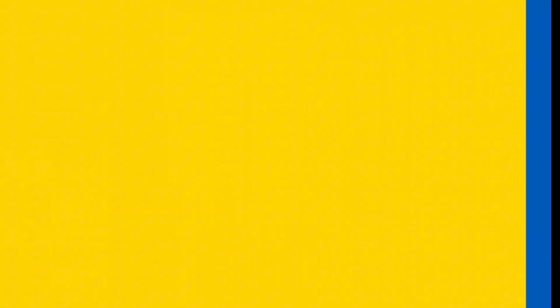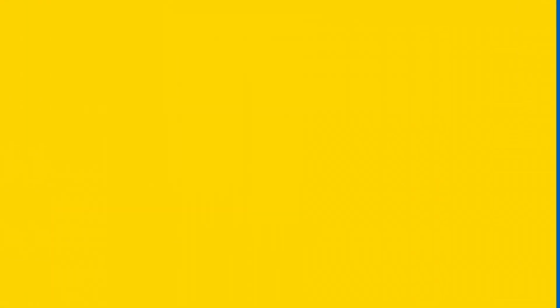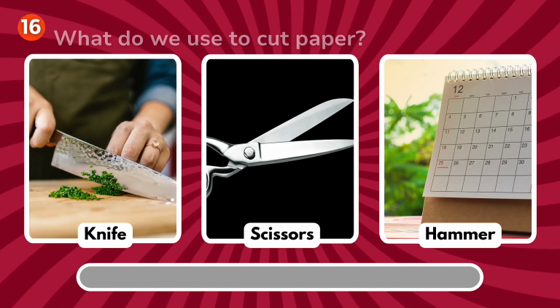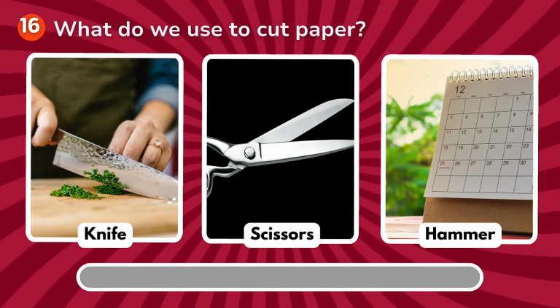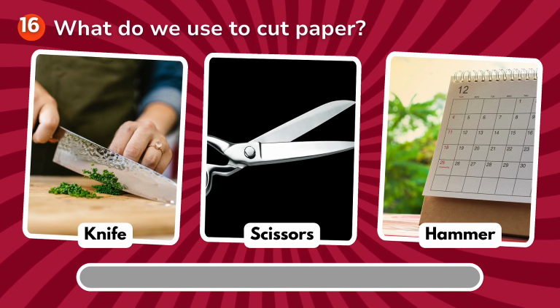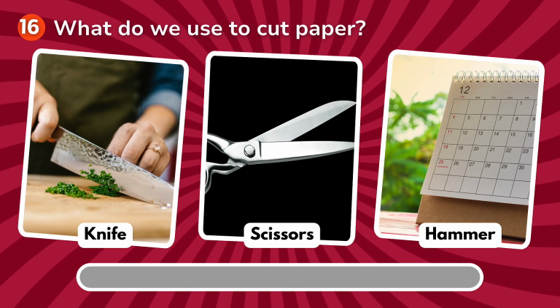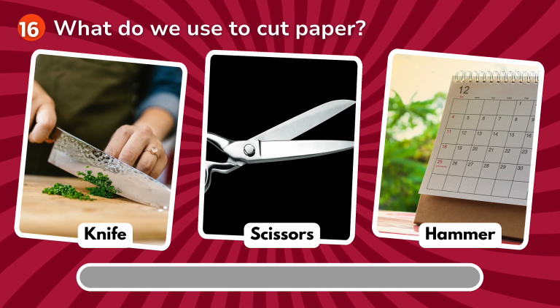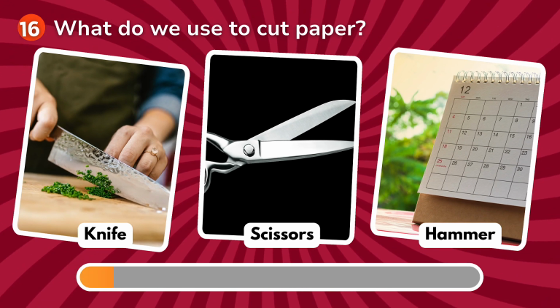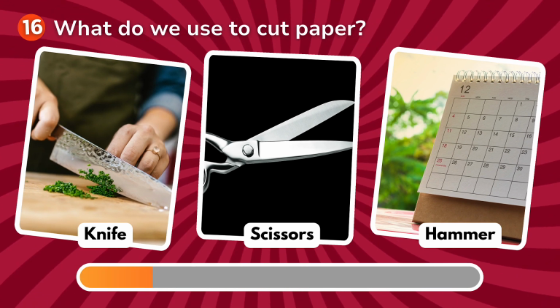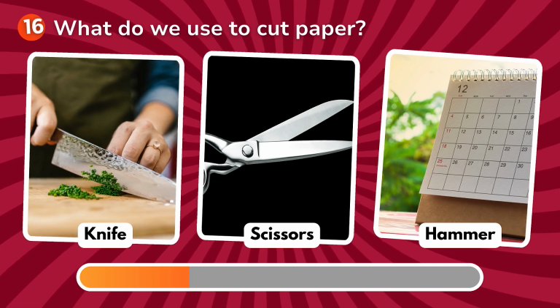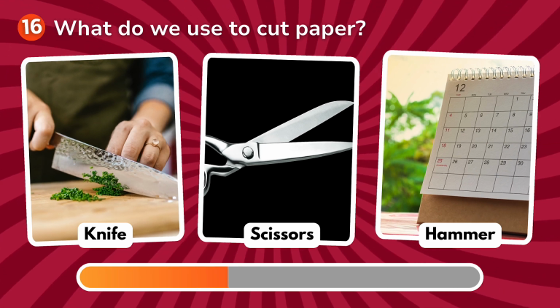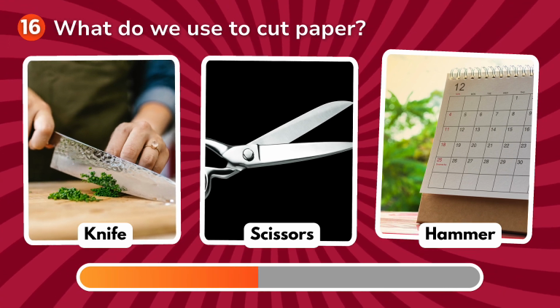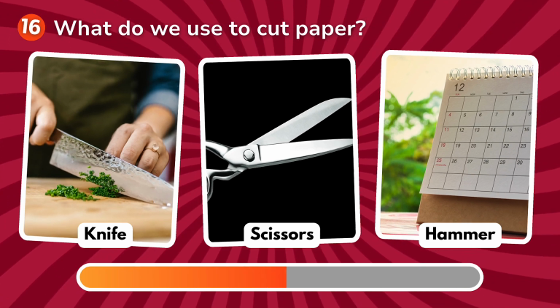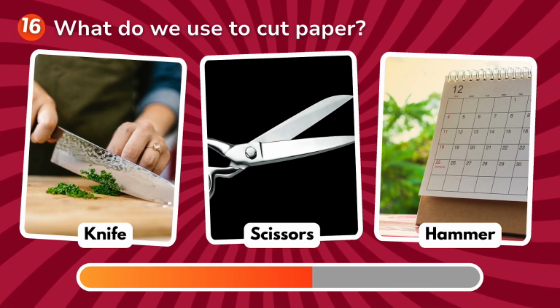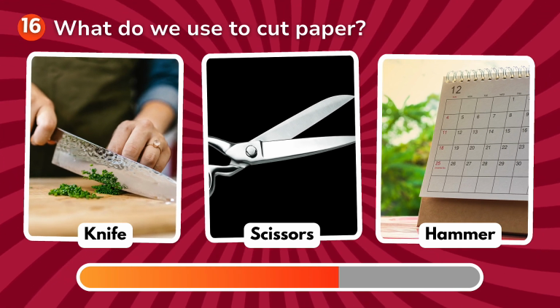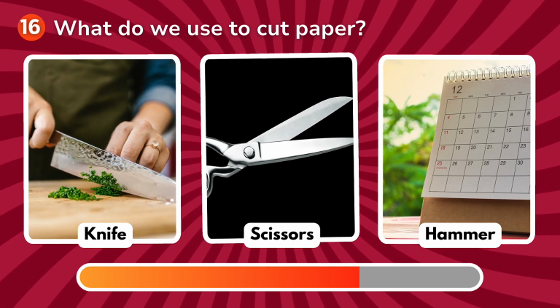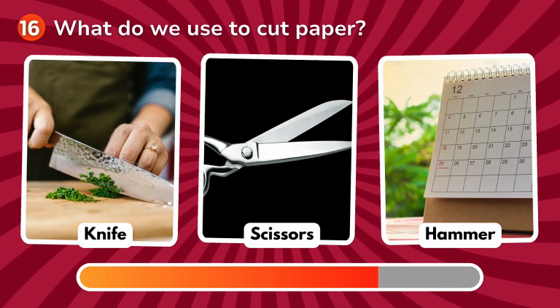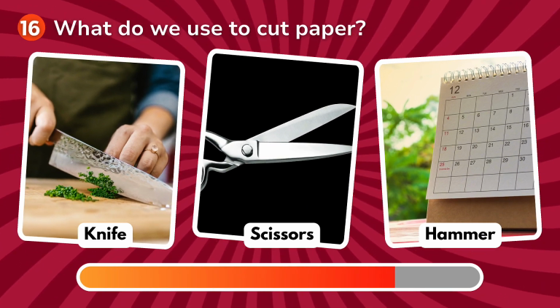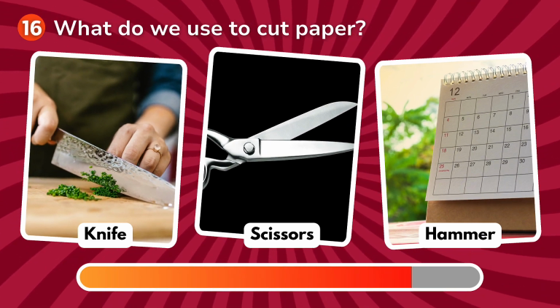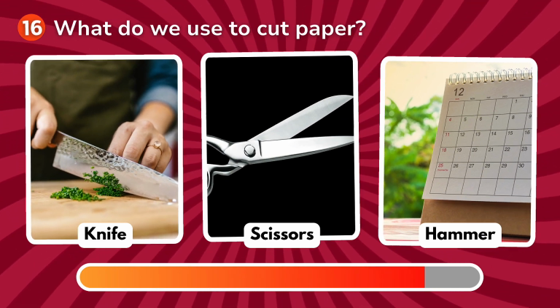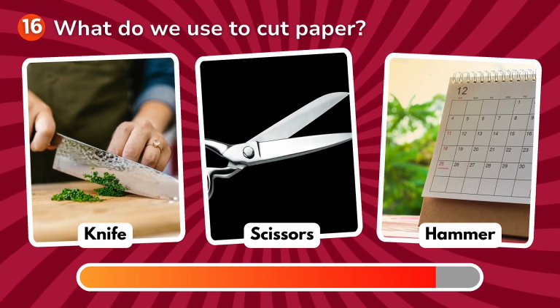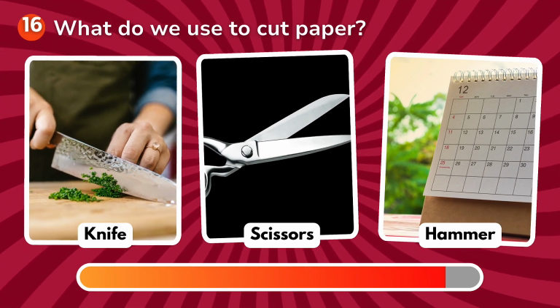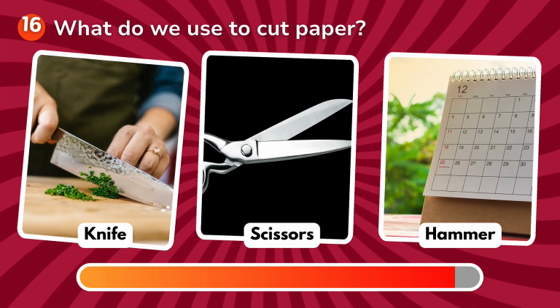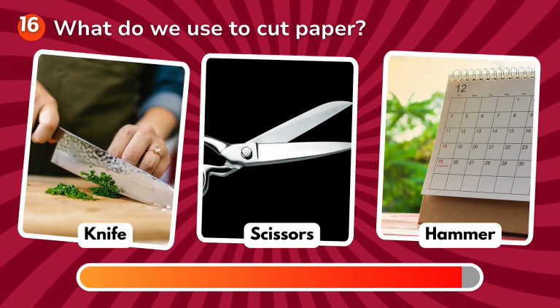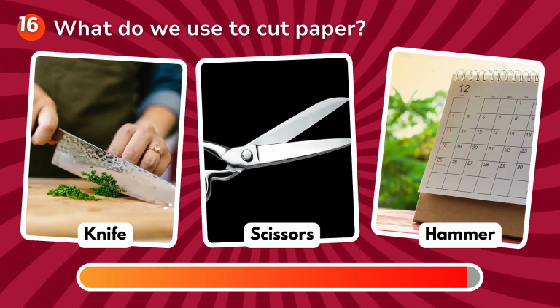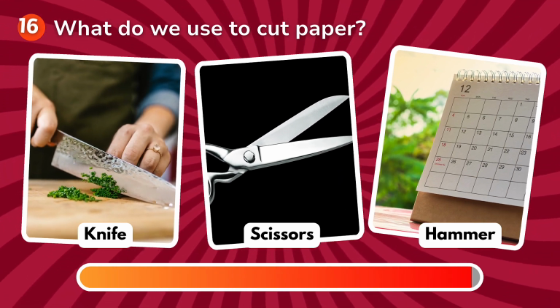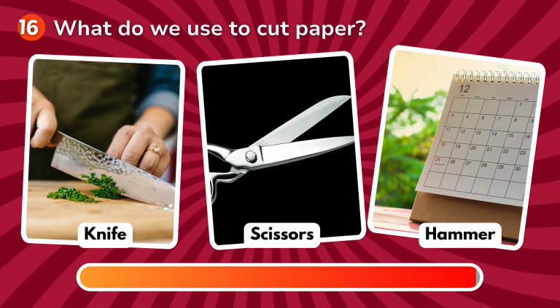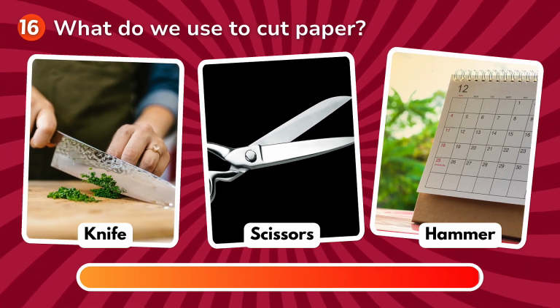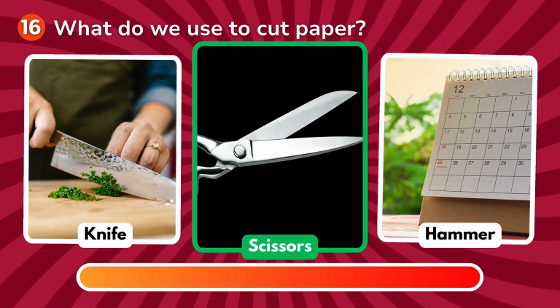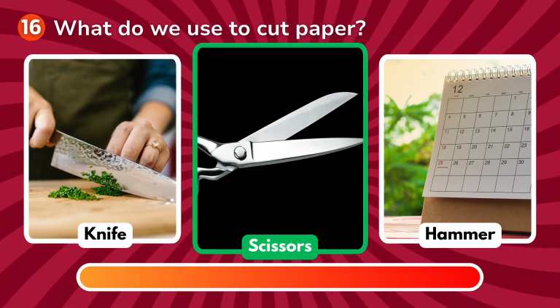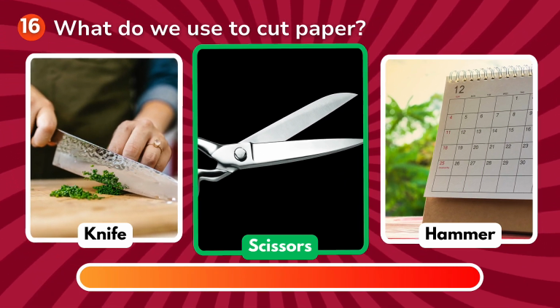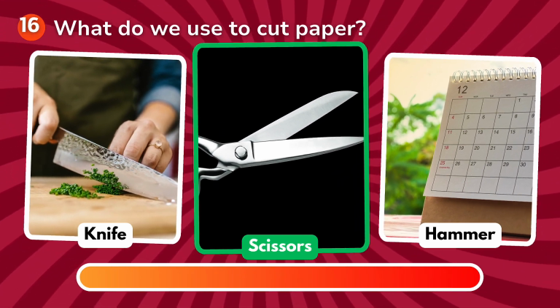What do we use to cut paper? Is it a knife, scissors, a hammer? The correct answer is scissors!